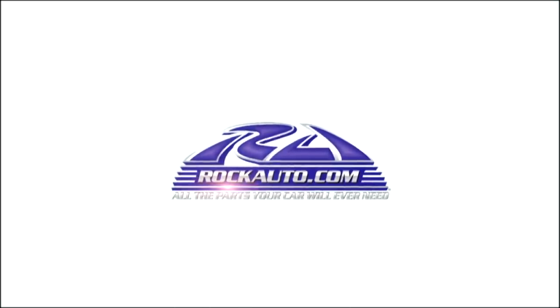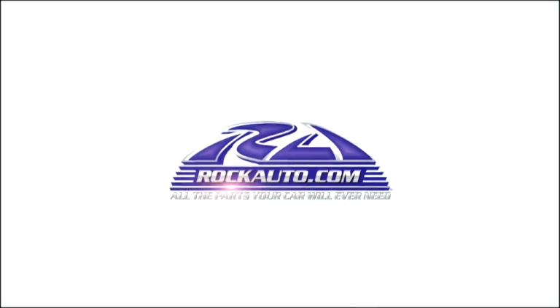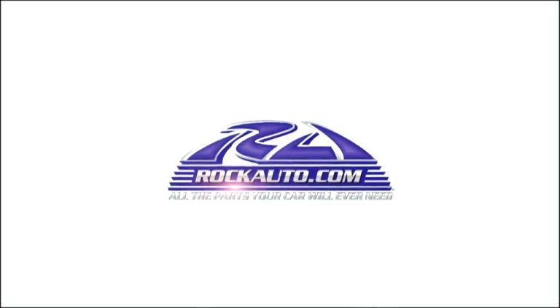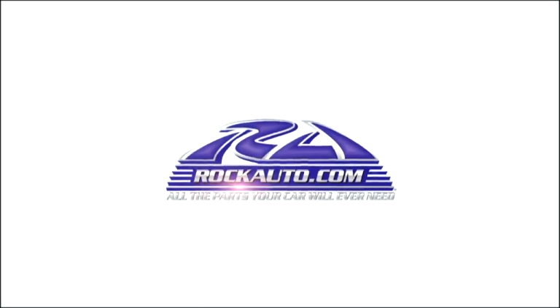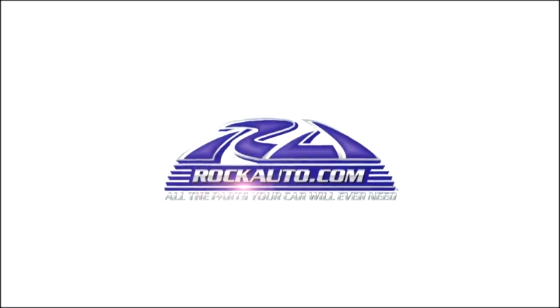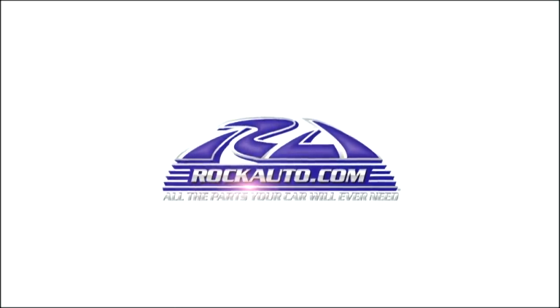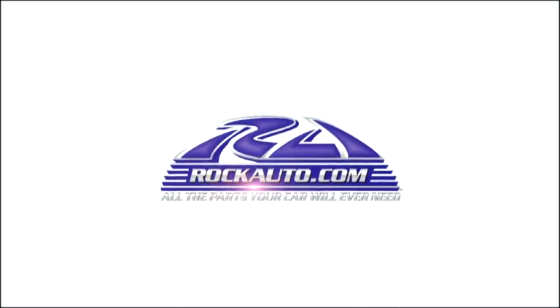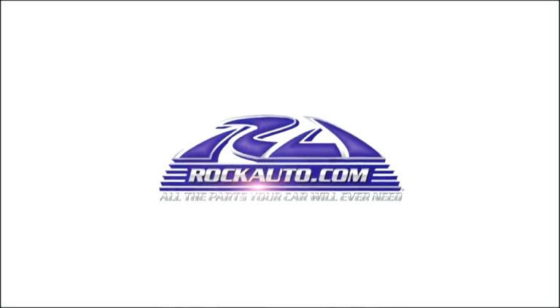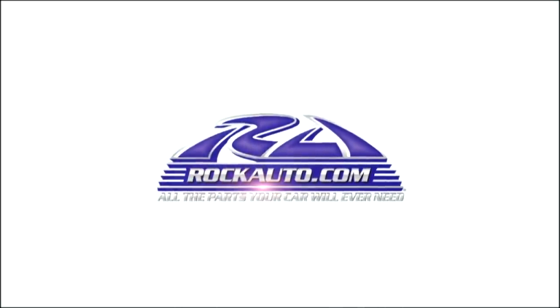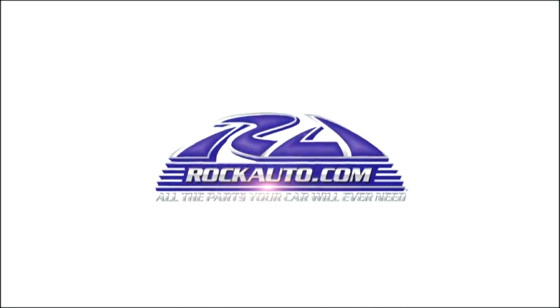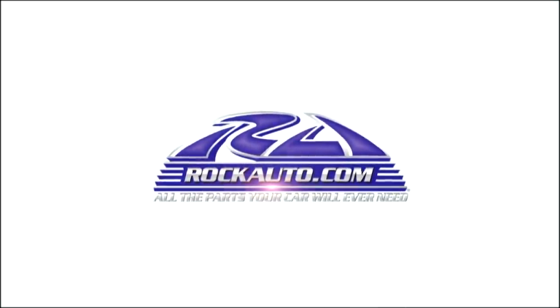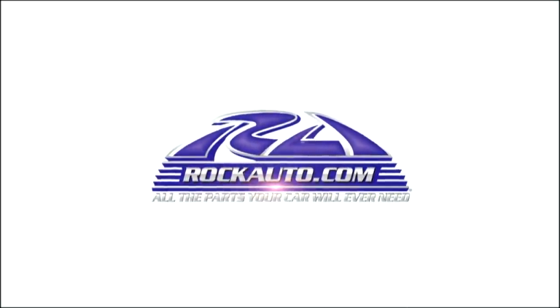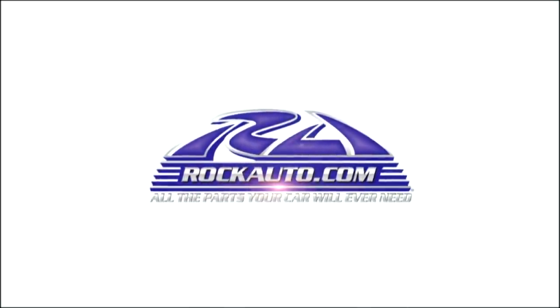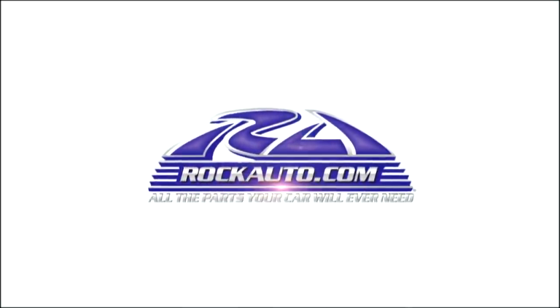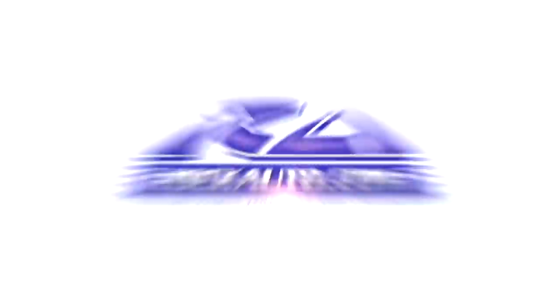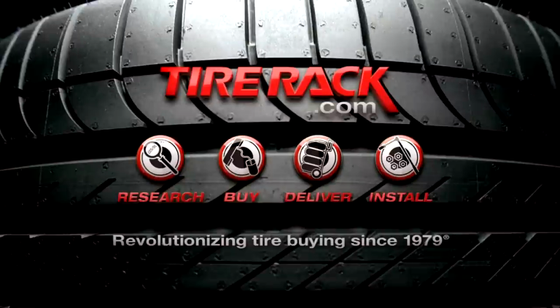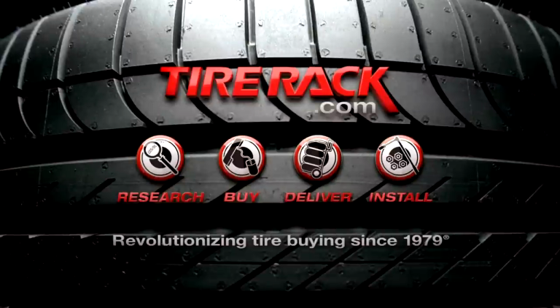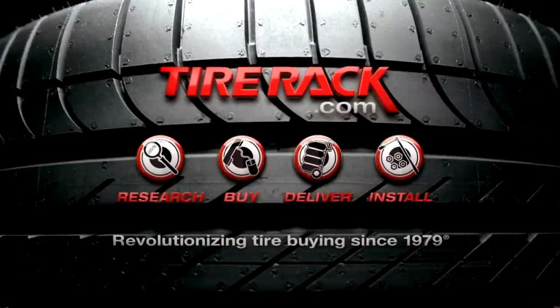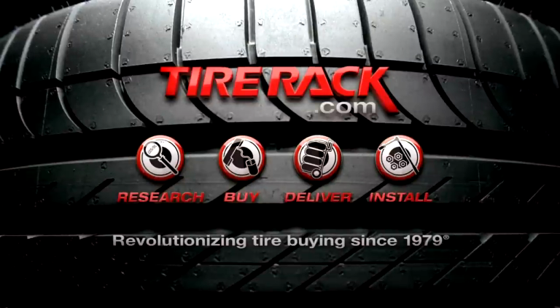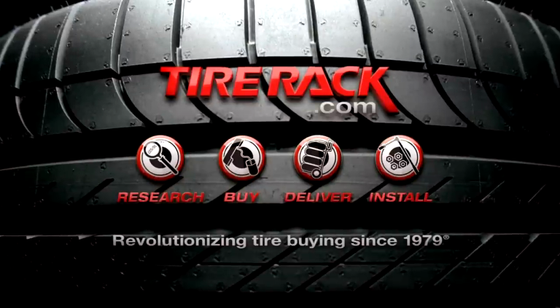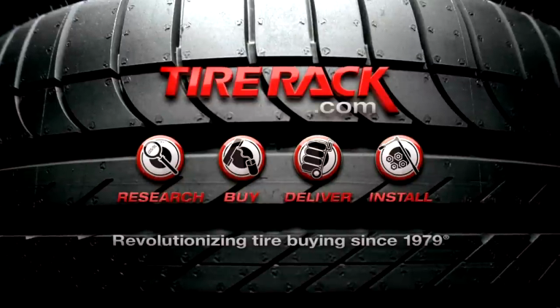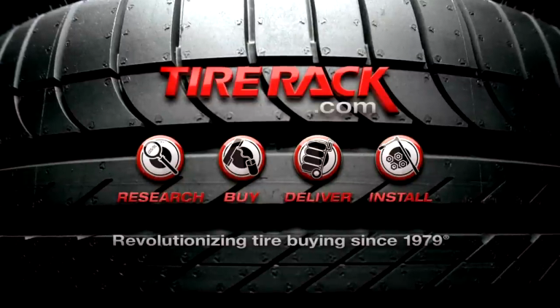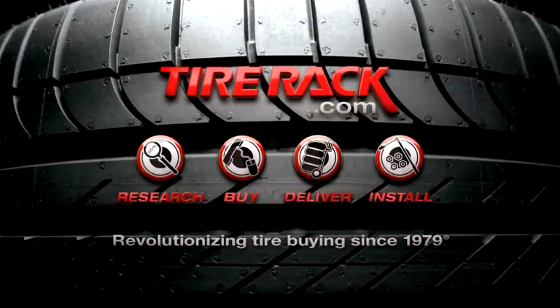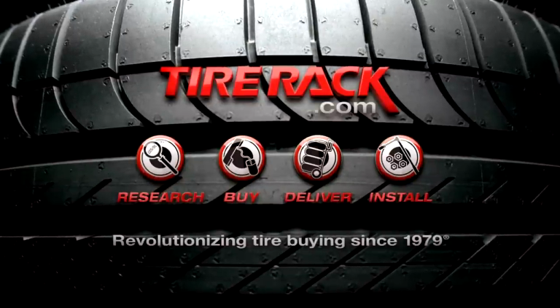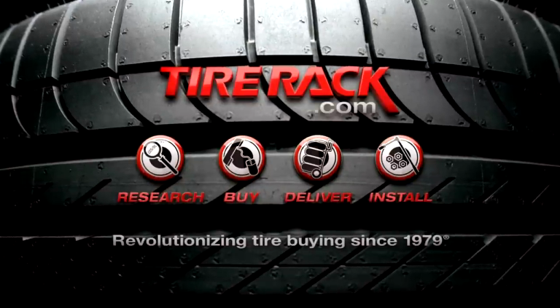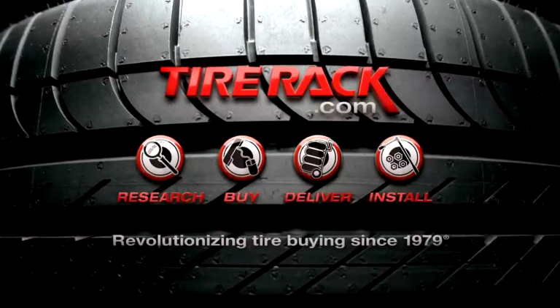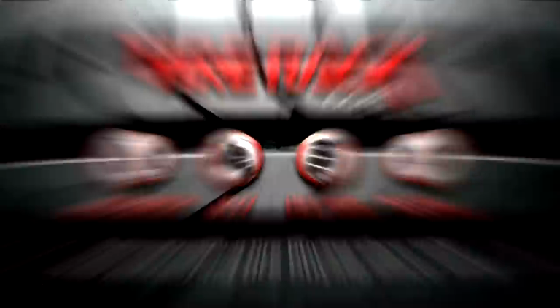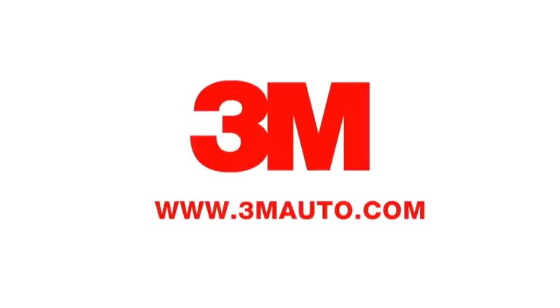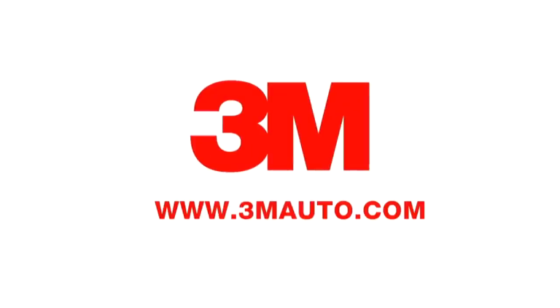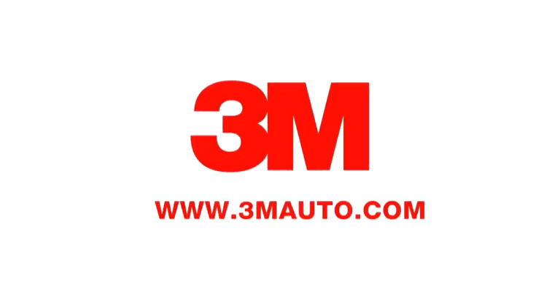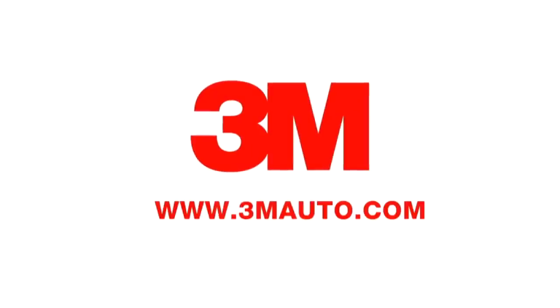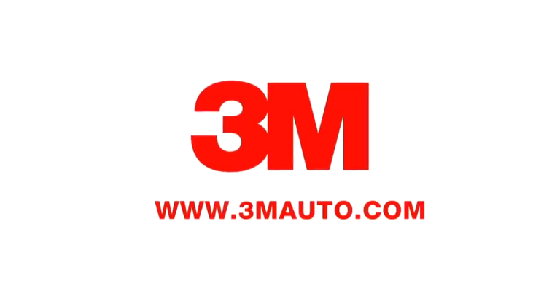Motor Week is made possible by Rock Auto, Tire Rack, and 3M.